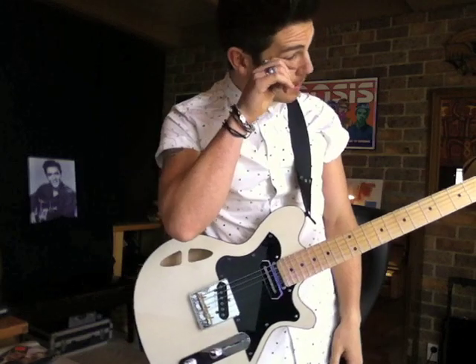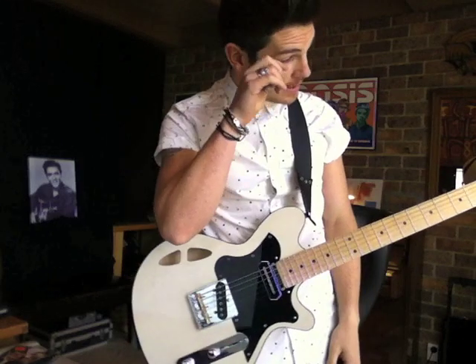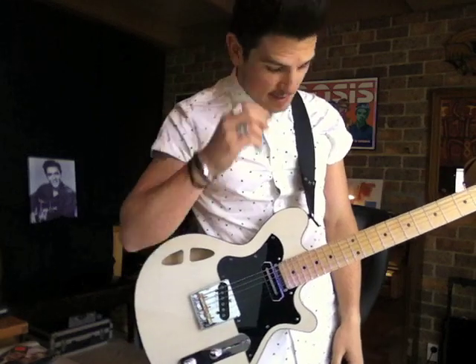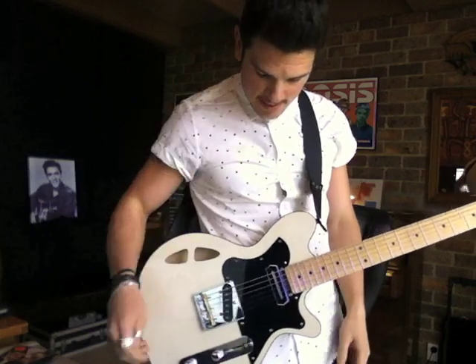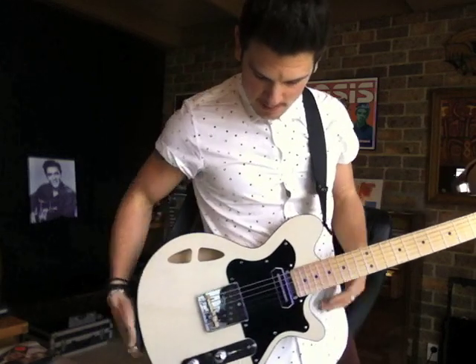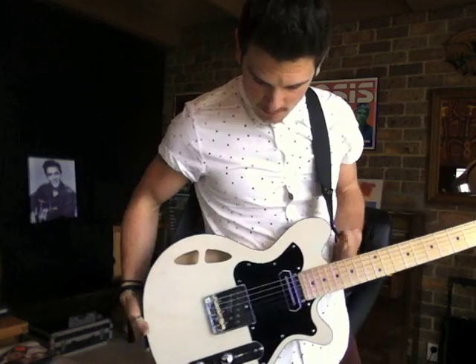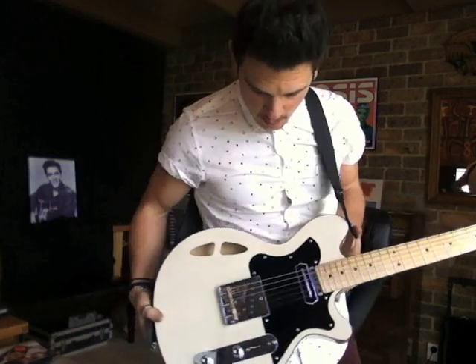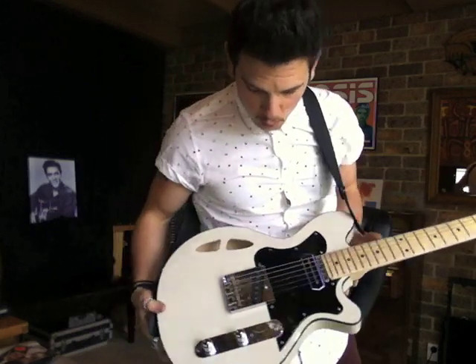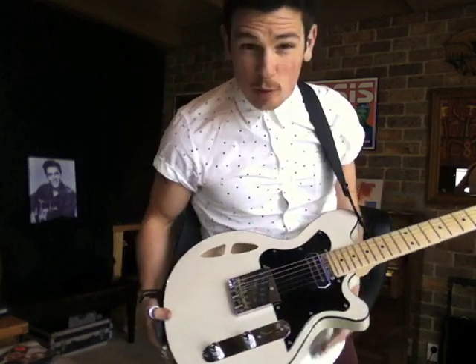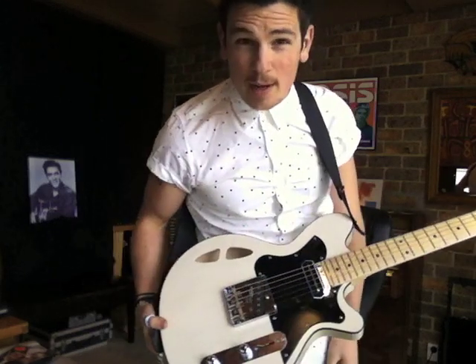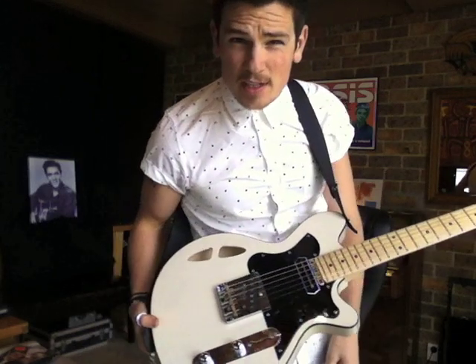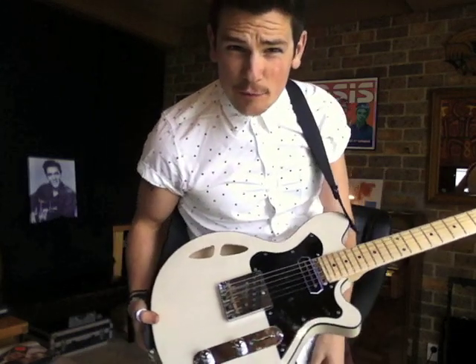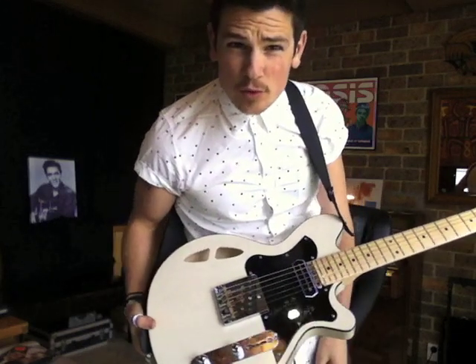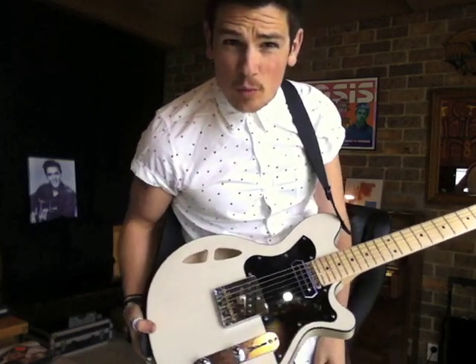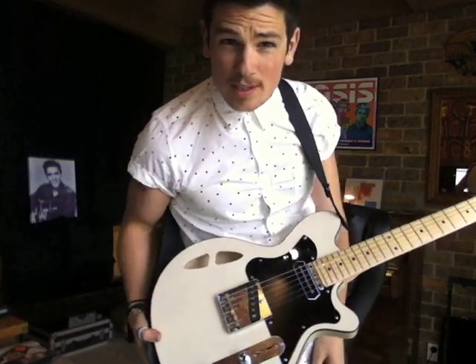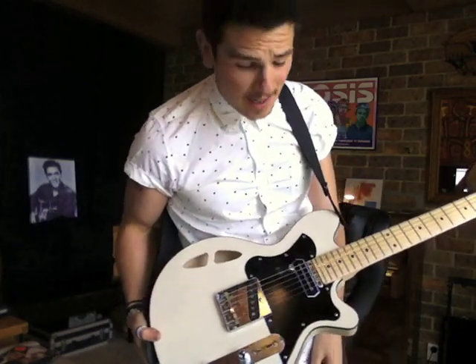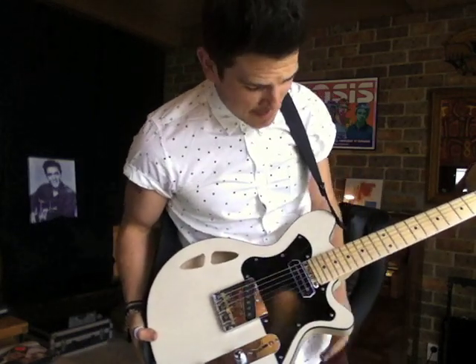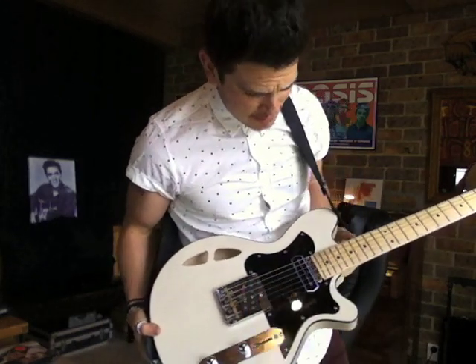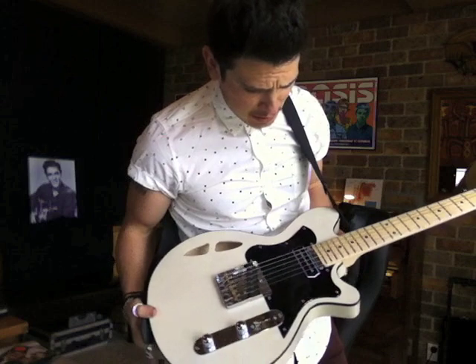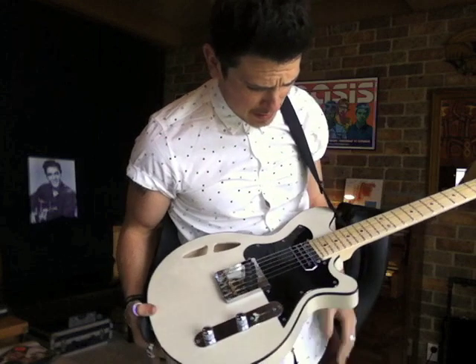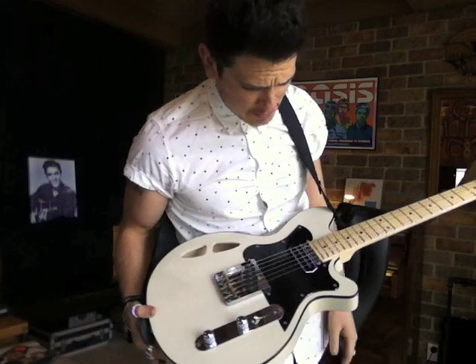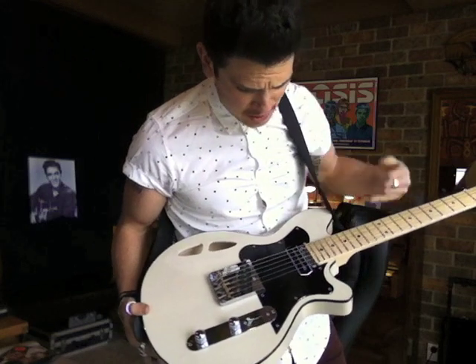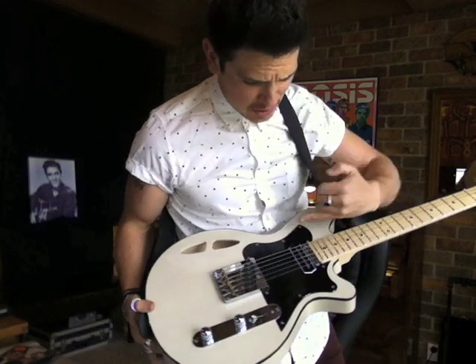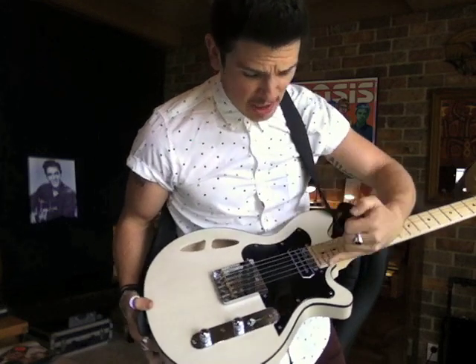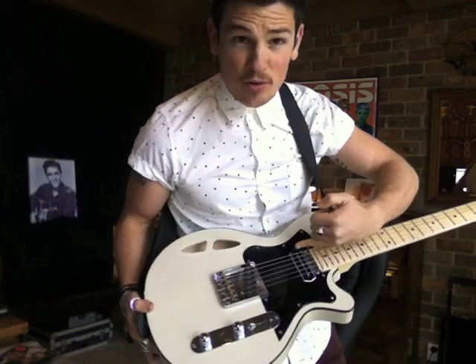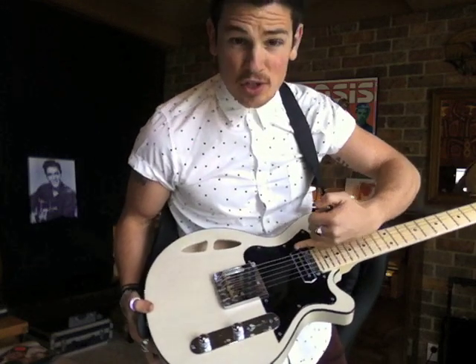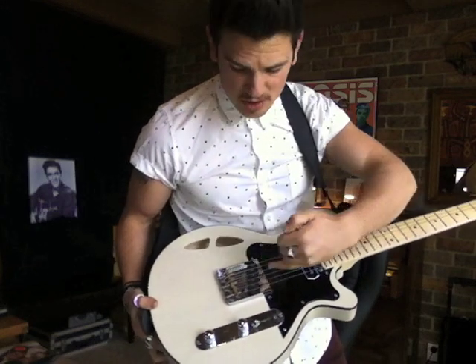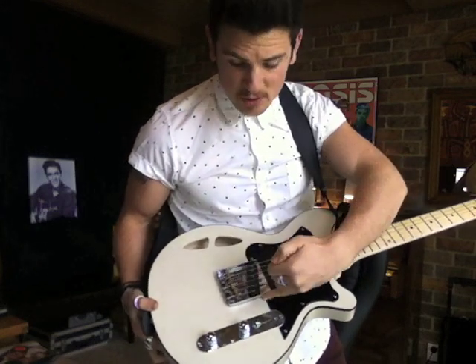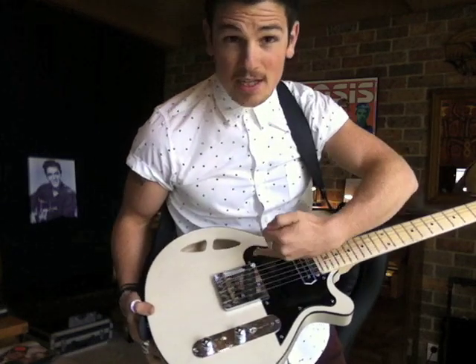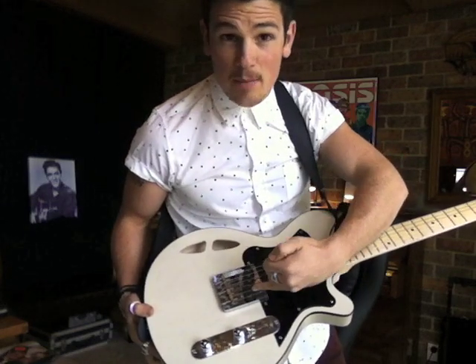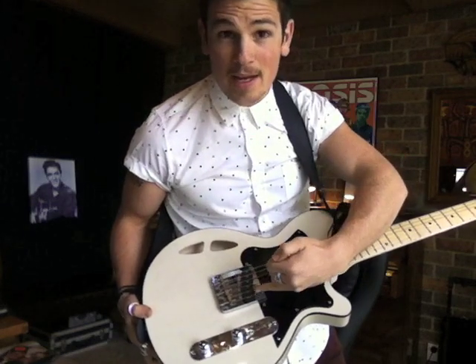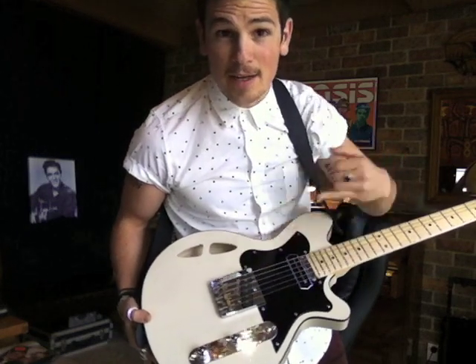It is all Lola pickups — I think it's the first guitar that Maiden's done with Lola pickups. It's got the Charlie Christian and the Specialty in the back here.